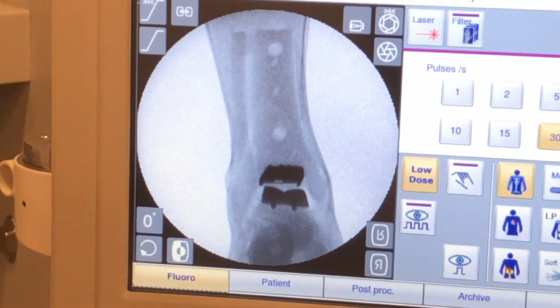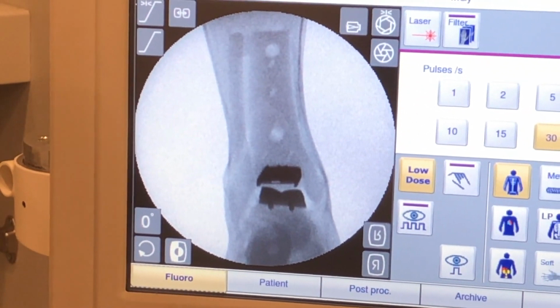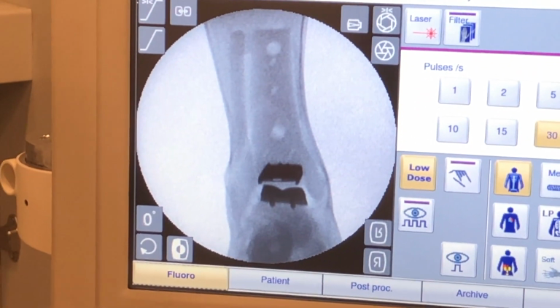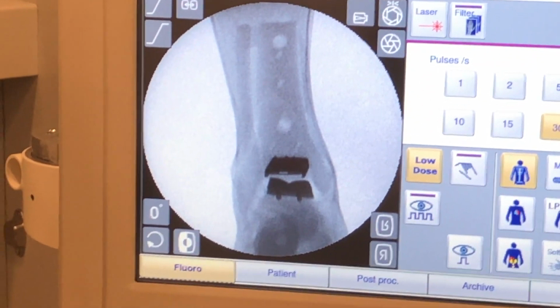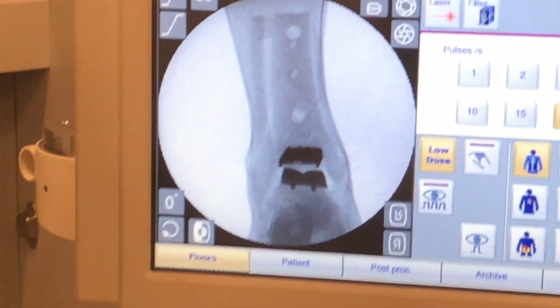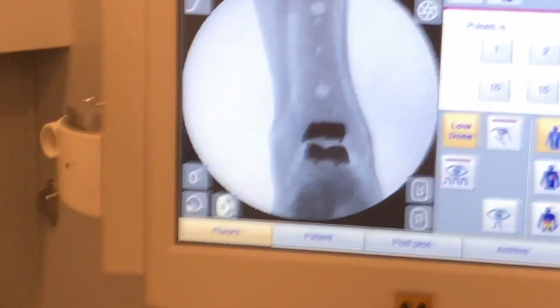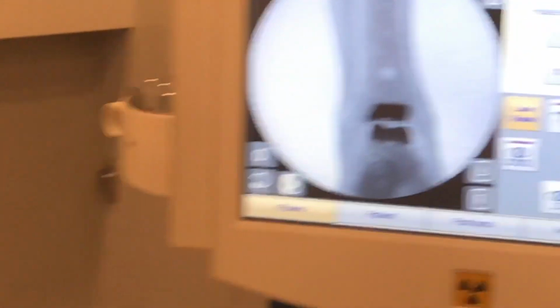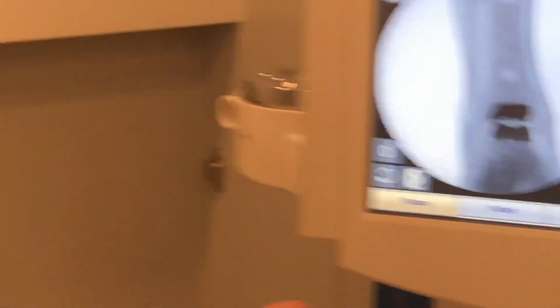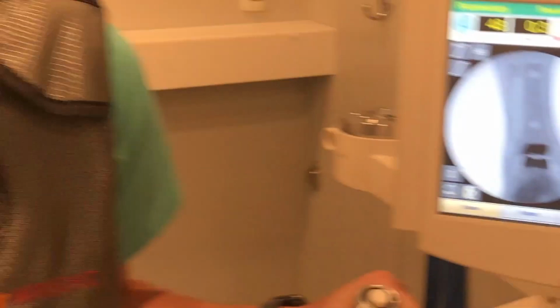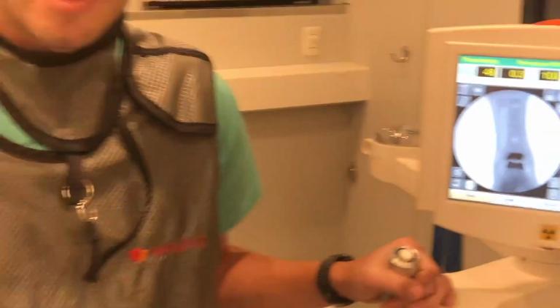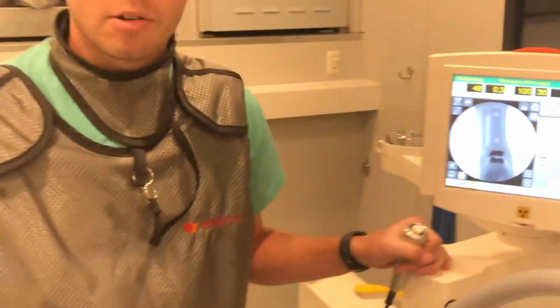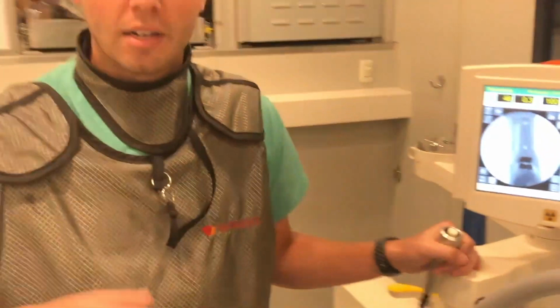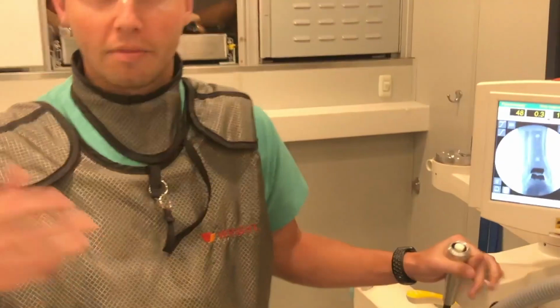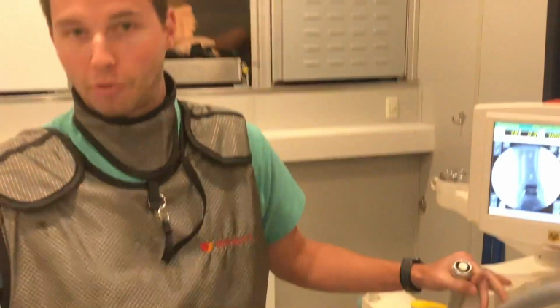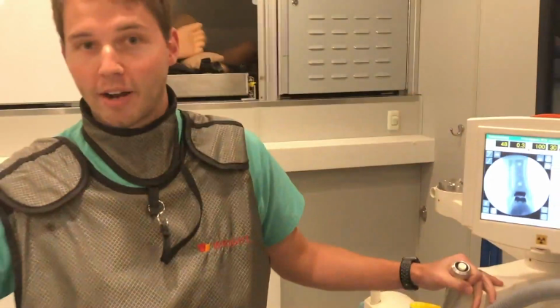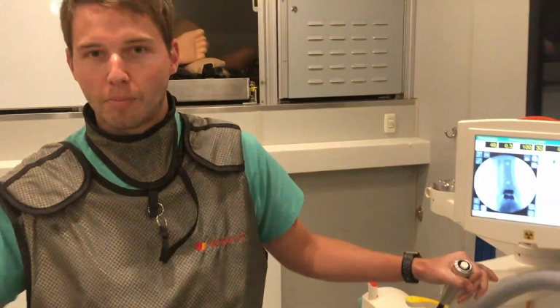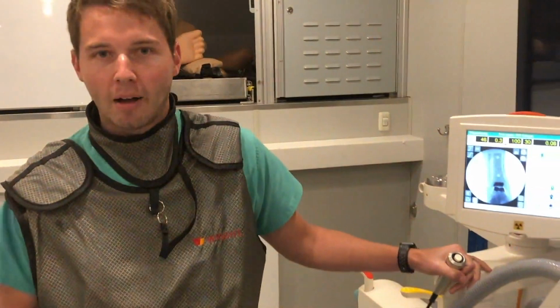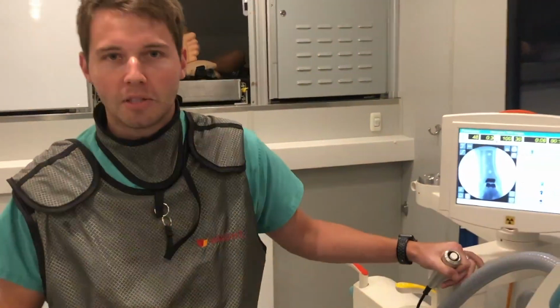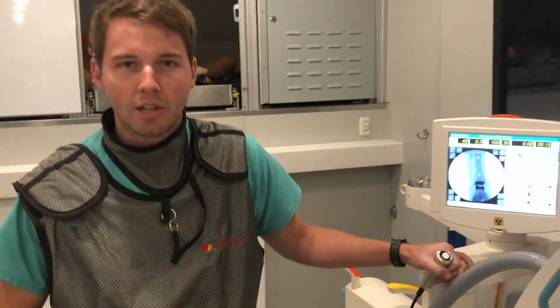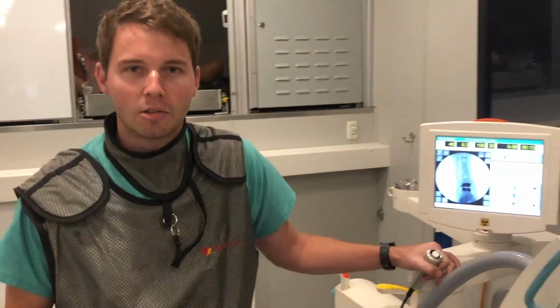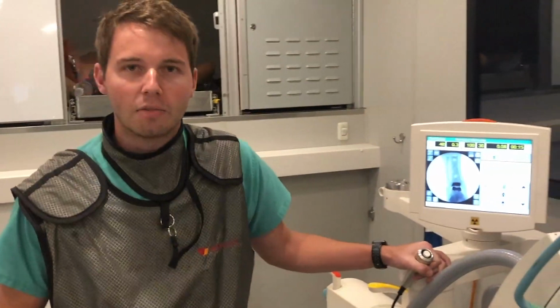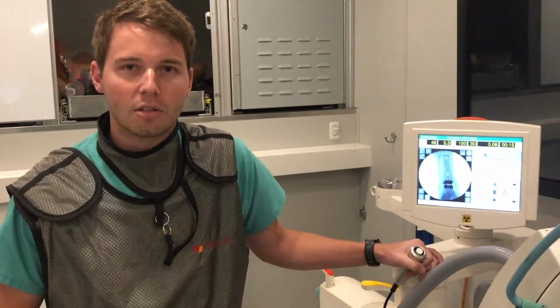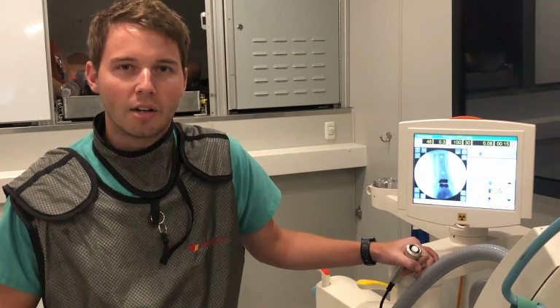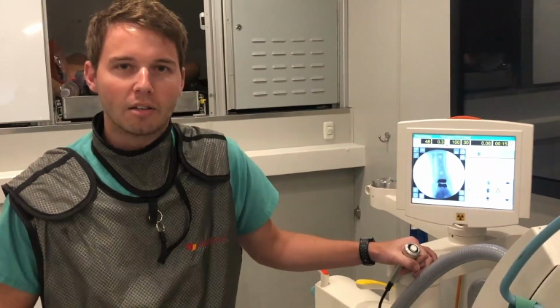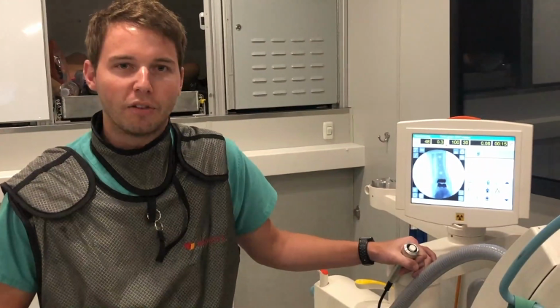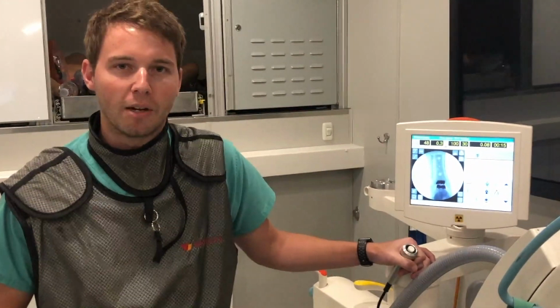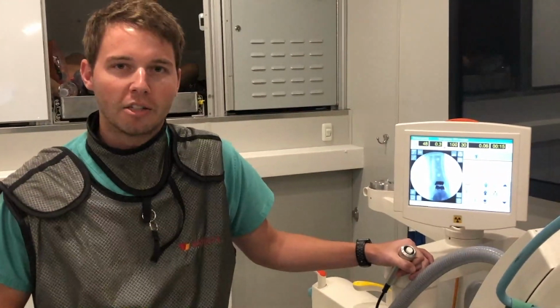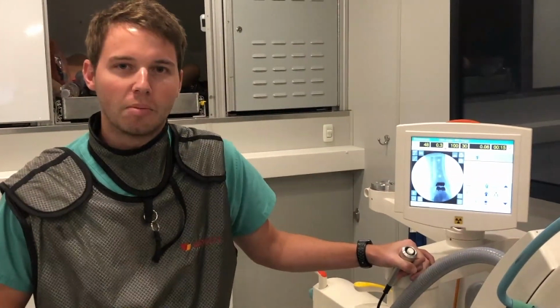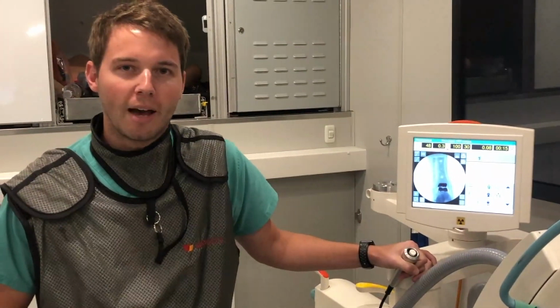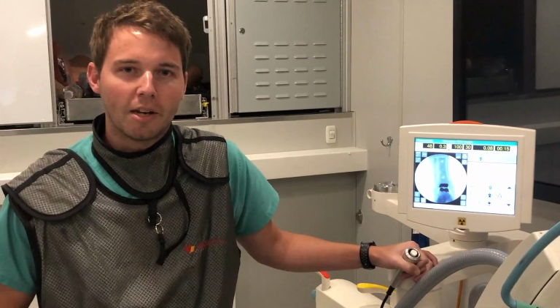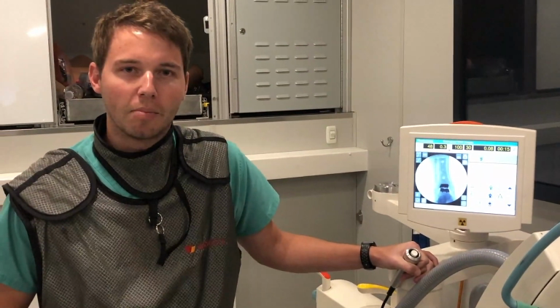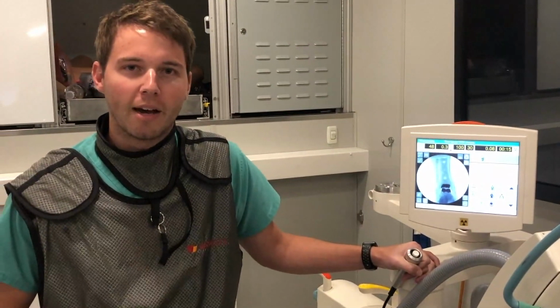If you have any ankle pain or any foot or ankle problems in general, give us a call at Healthy Feet Podiatry. We'd be happy to help you out.